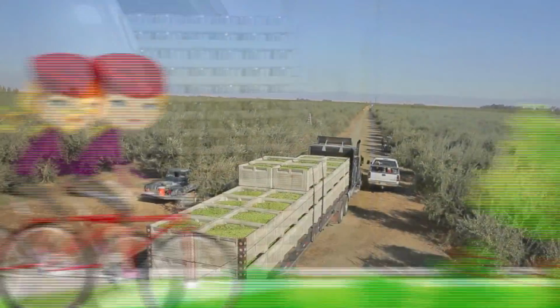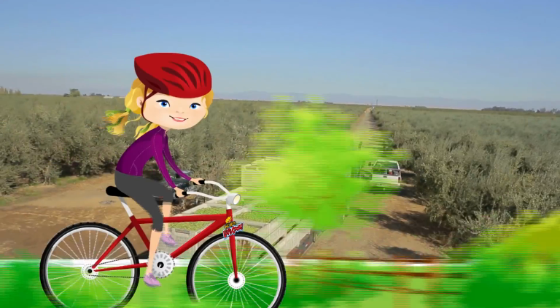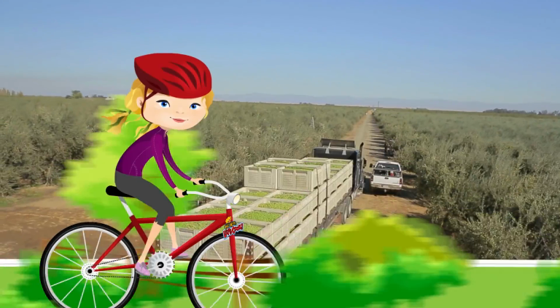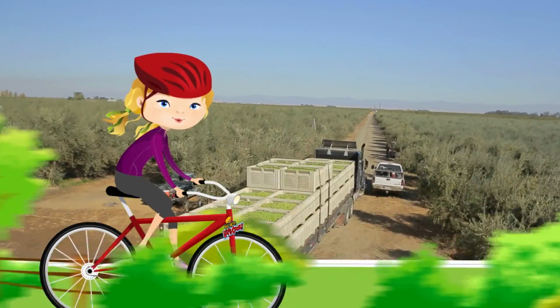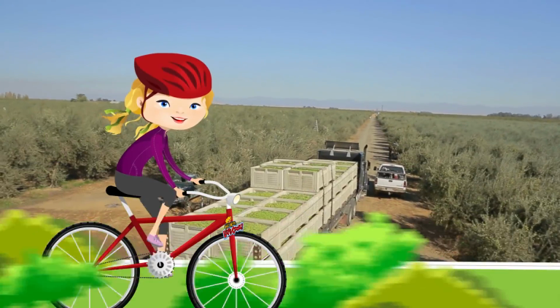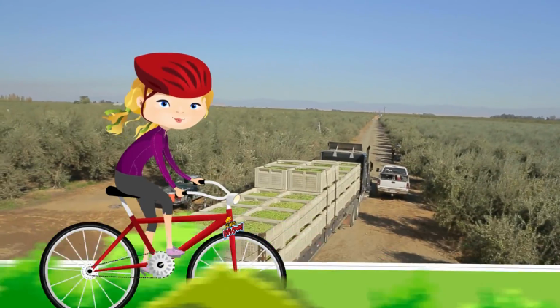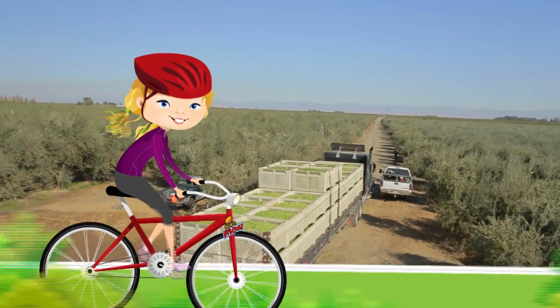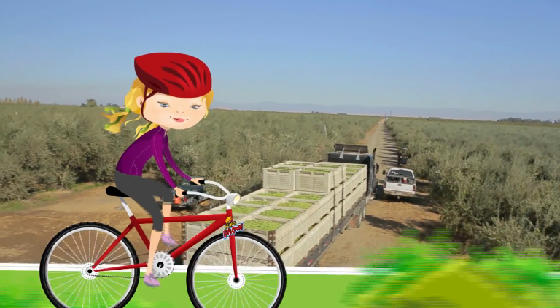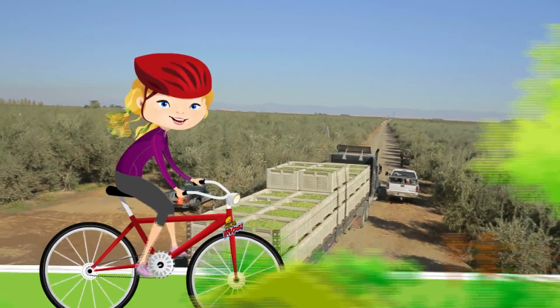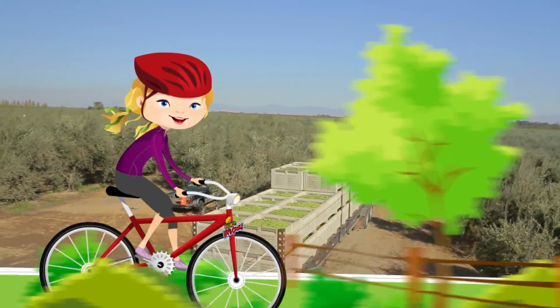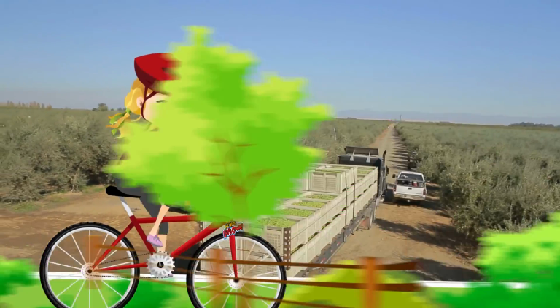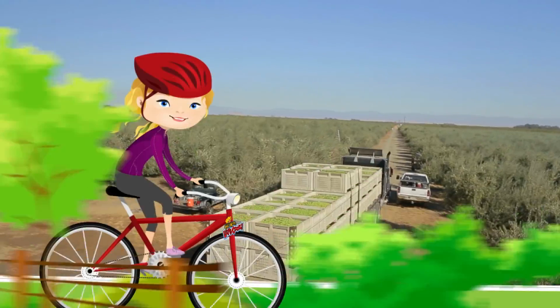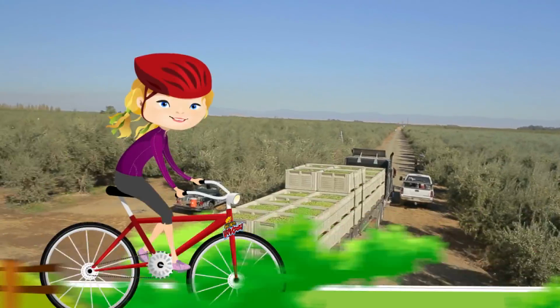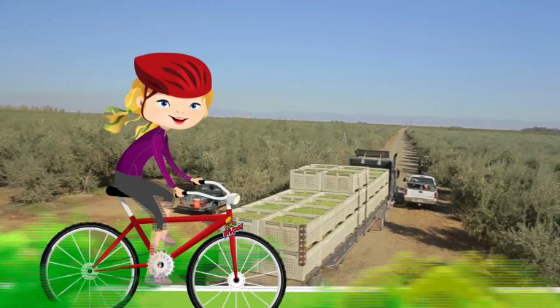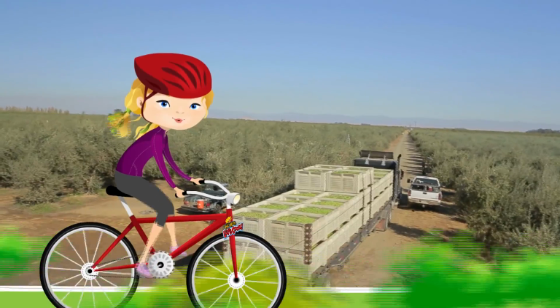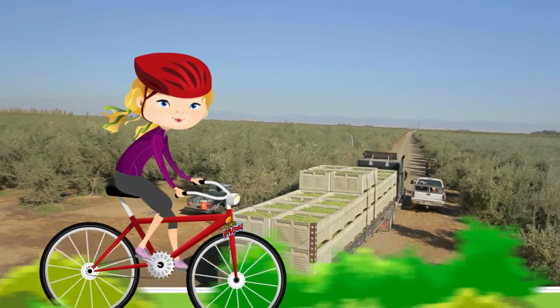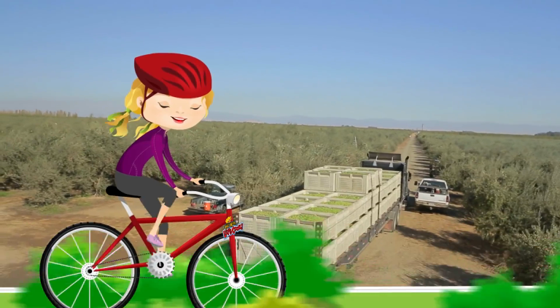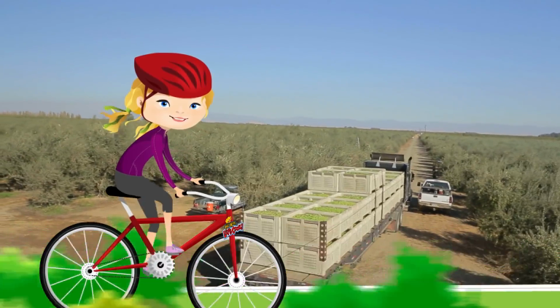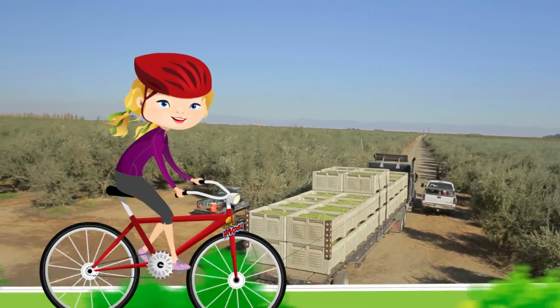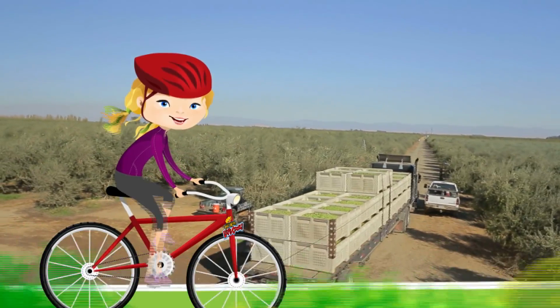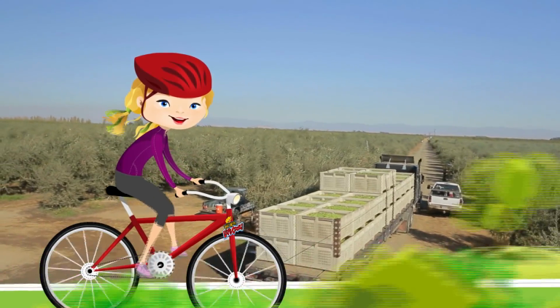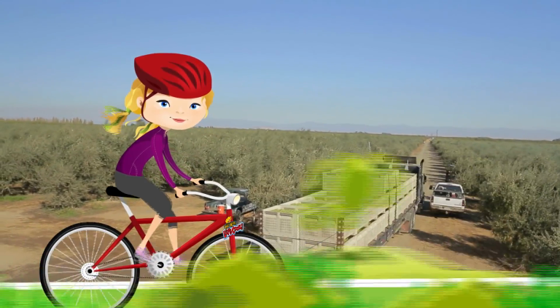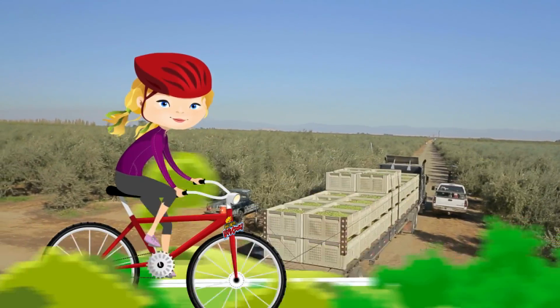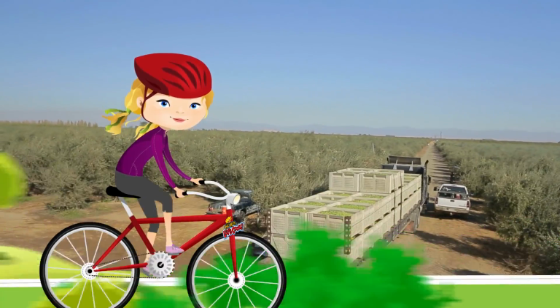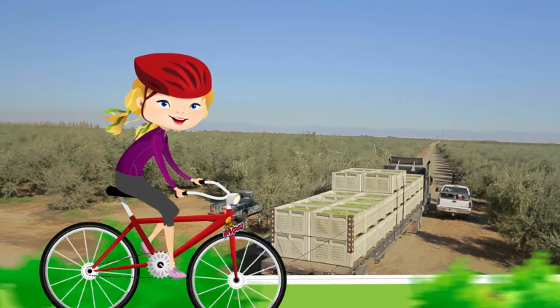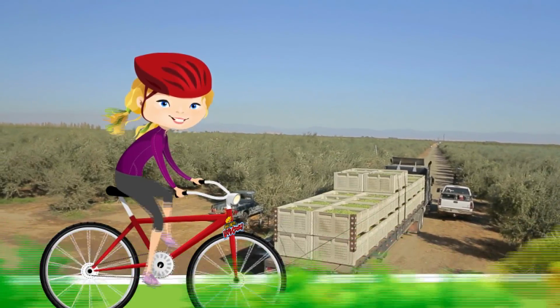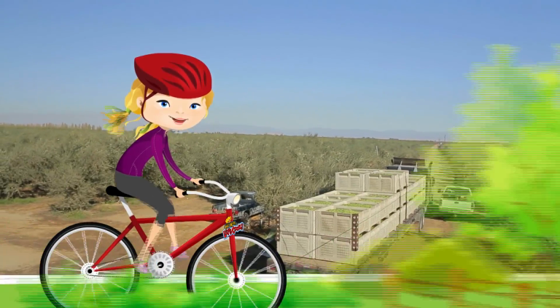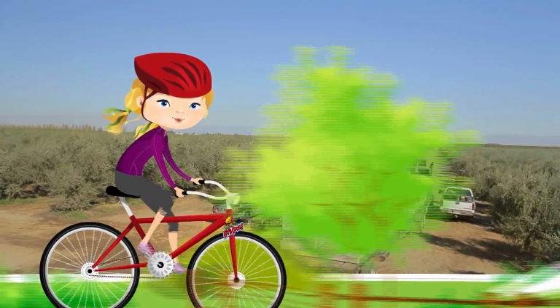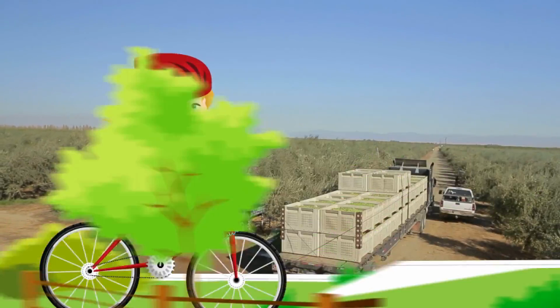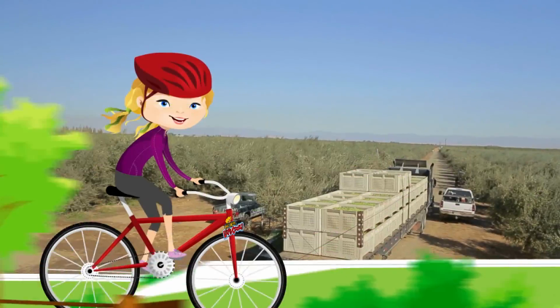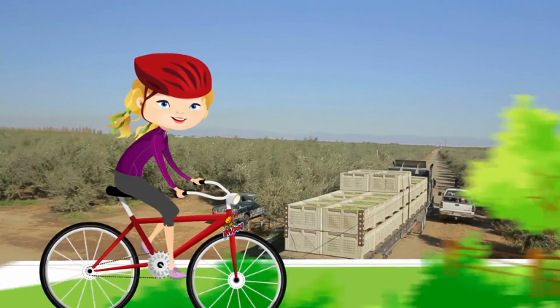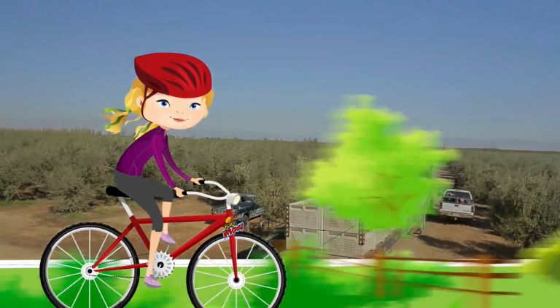From orchard to the supermarket shelf, that was really fun! Now it's back to the kitchen!